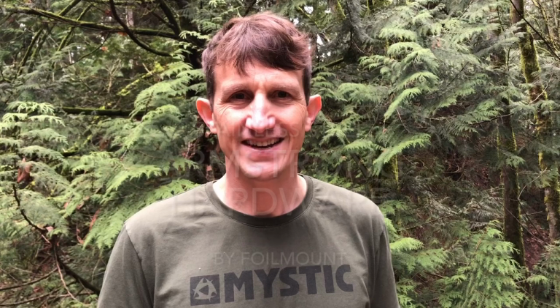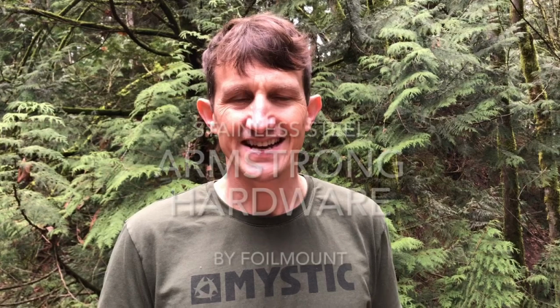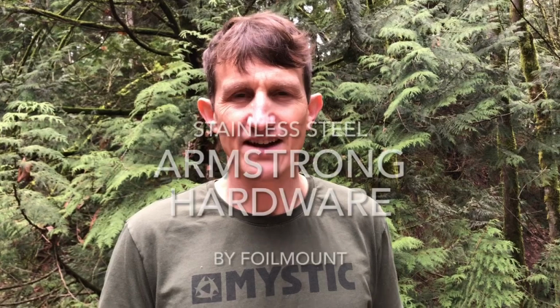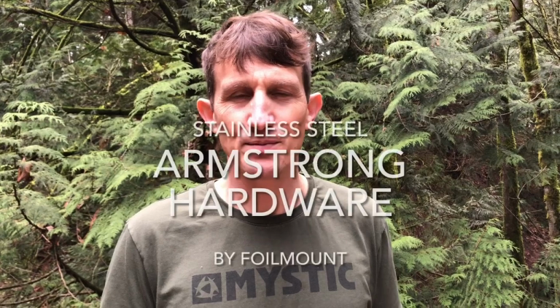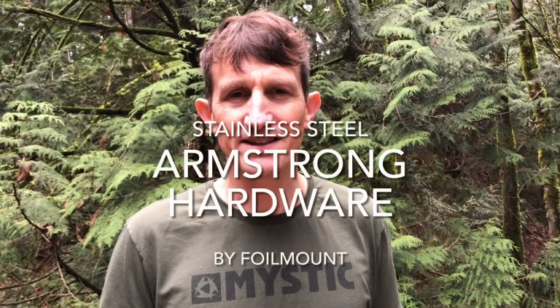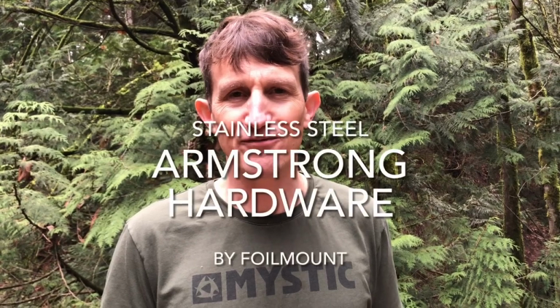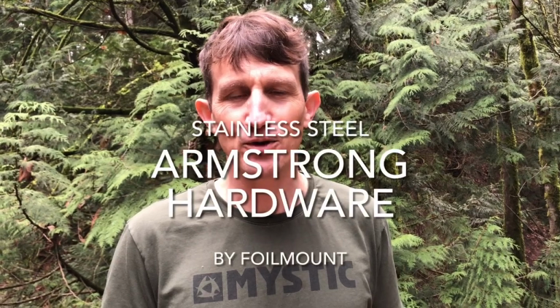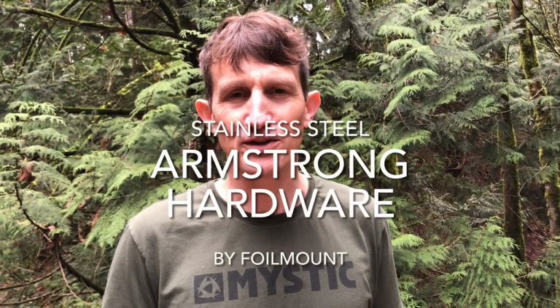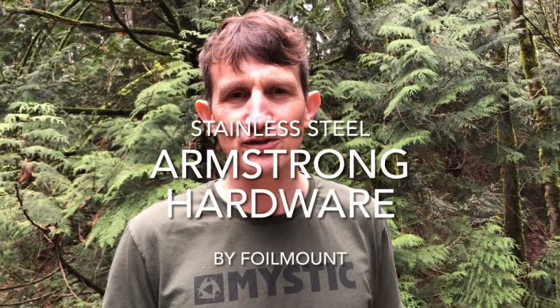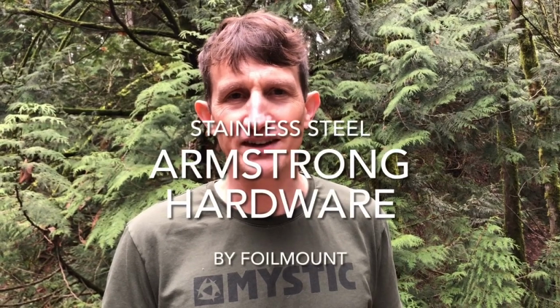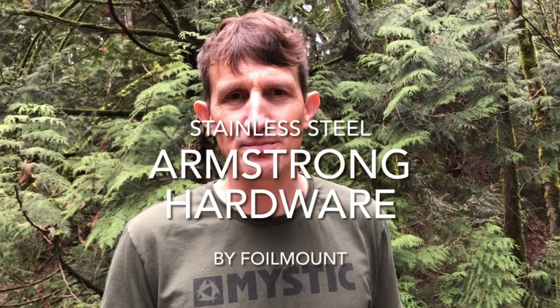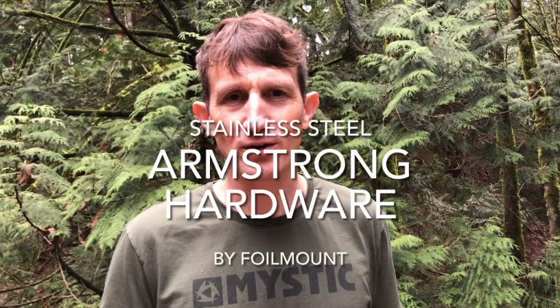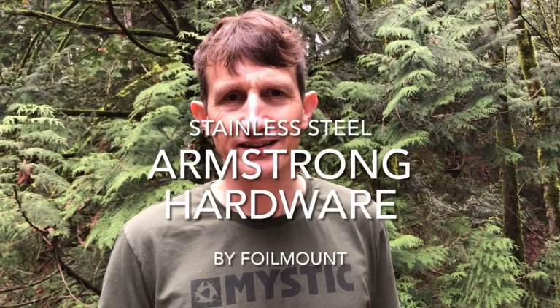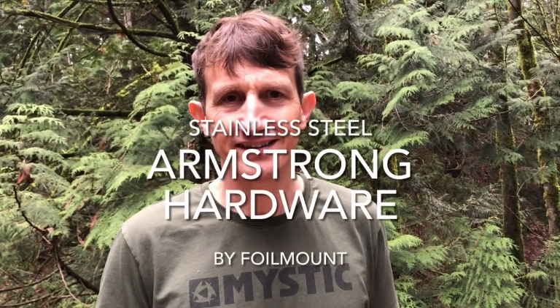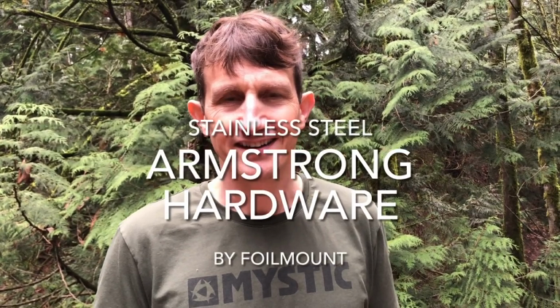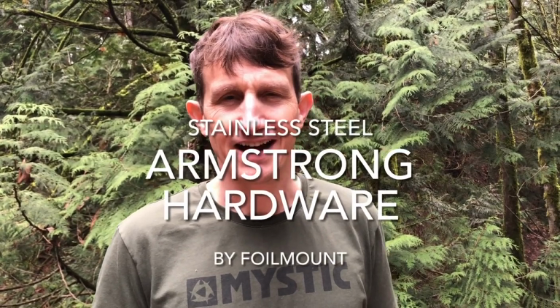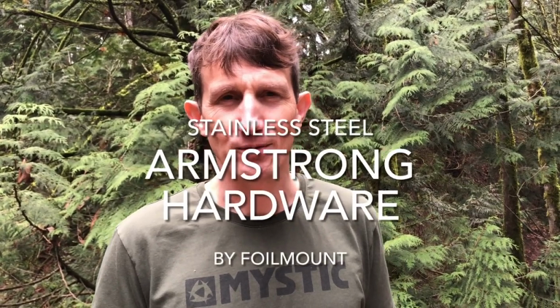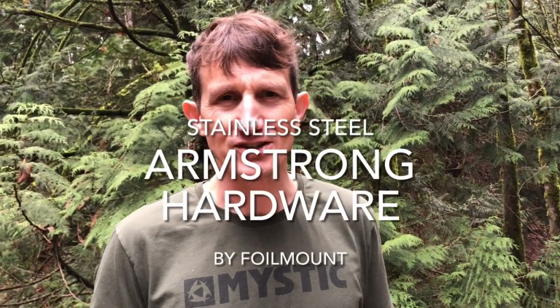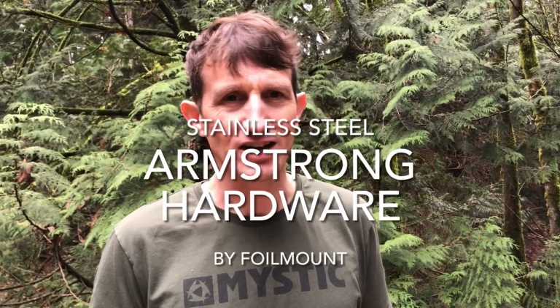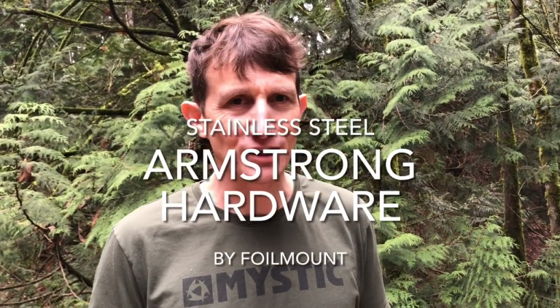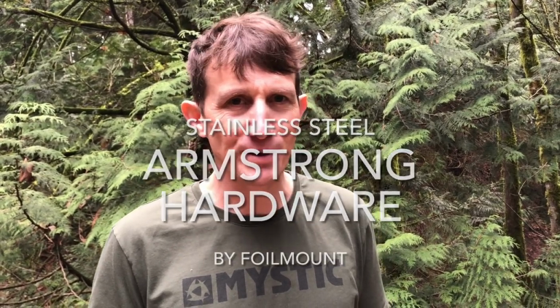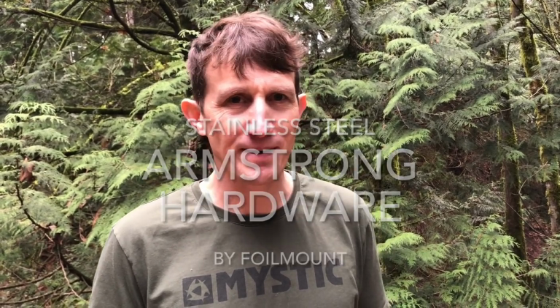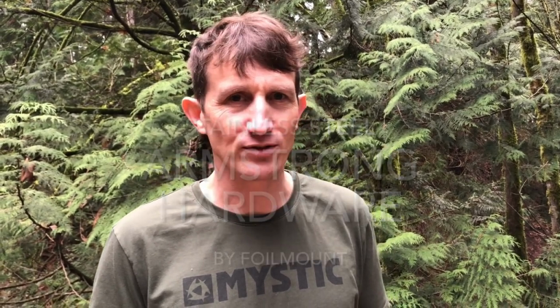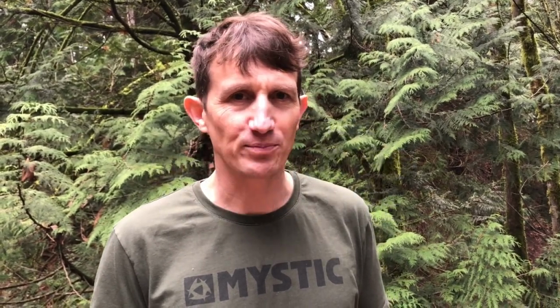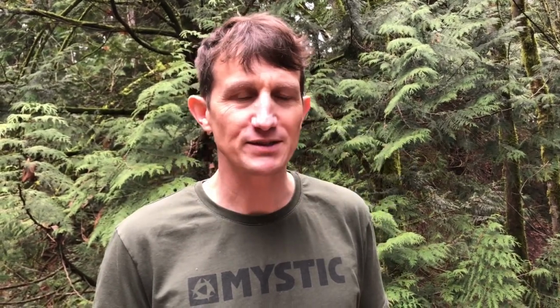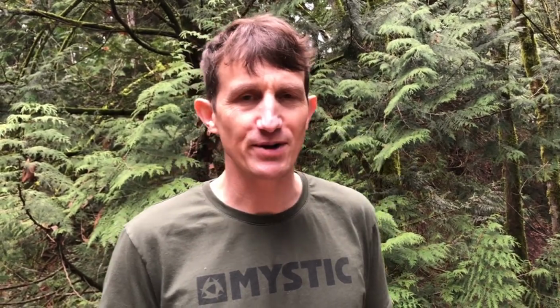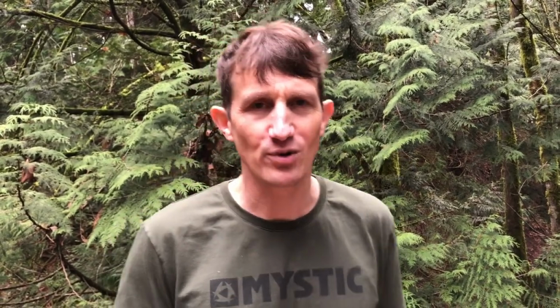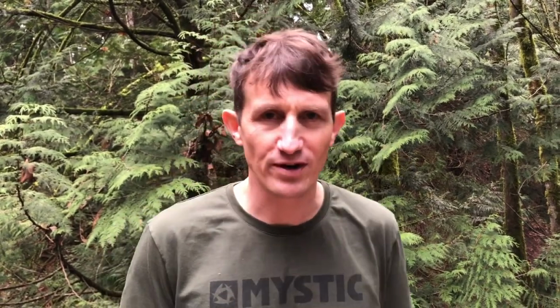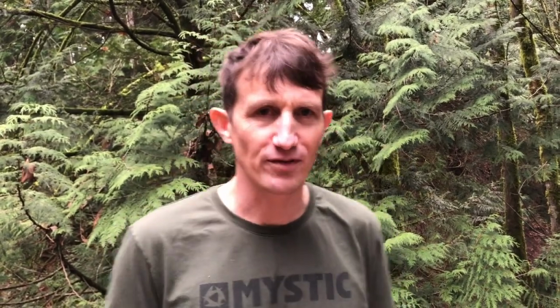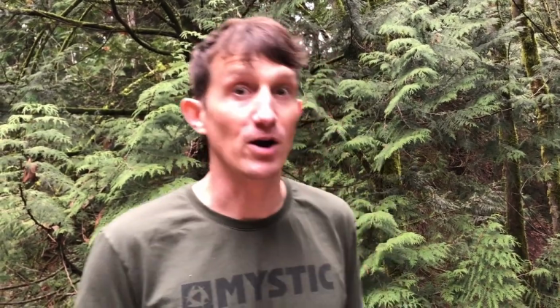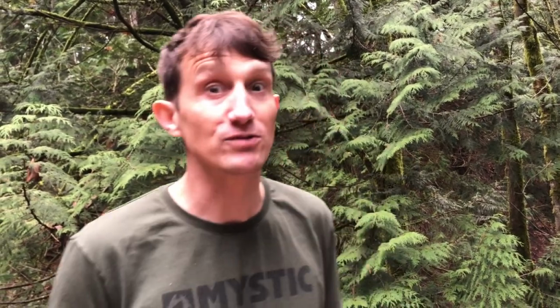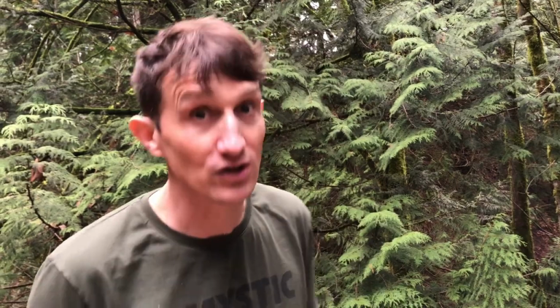Hey everybody, Phil with Houston Kiteboarding. We're going to talk a little bit about the replacement hardware from Armstrong.